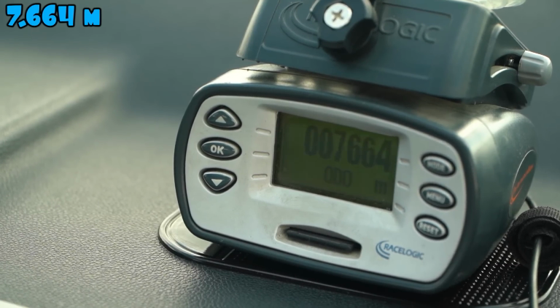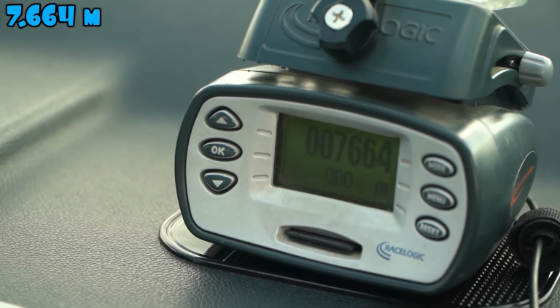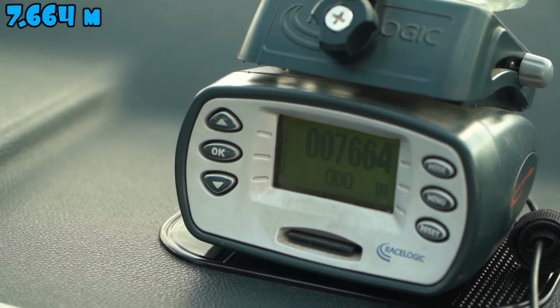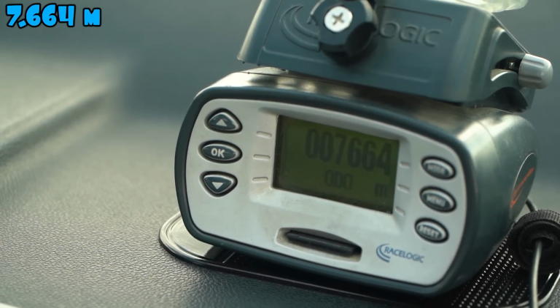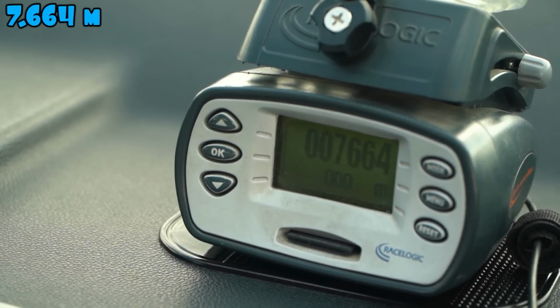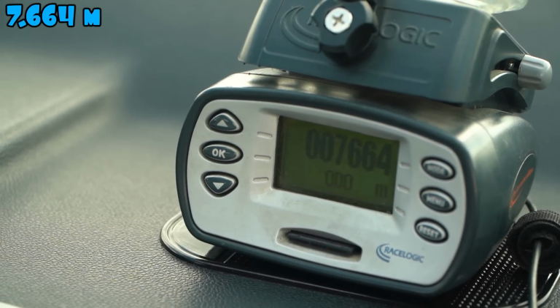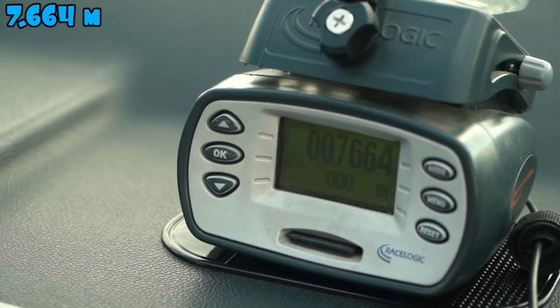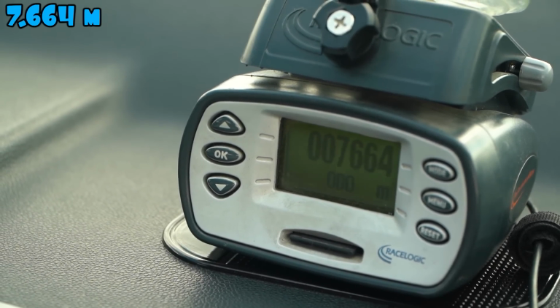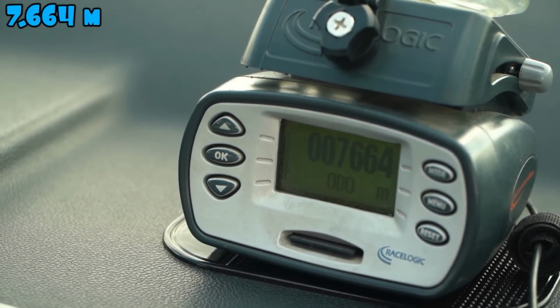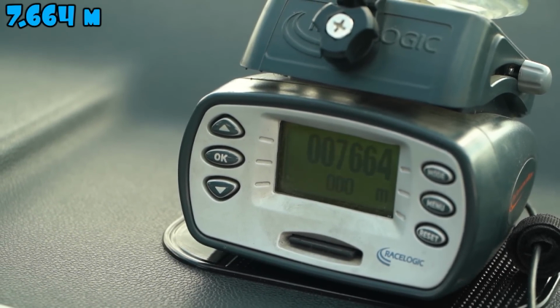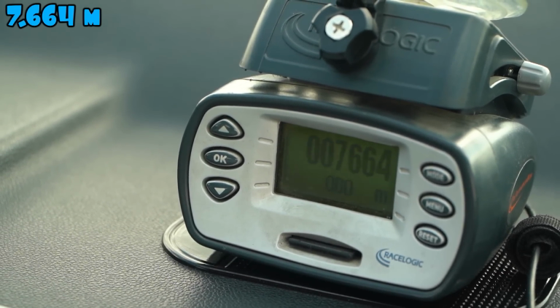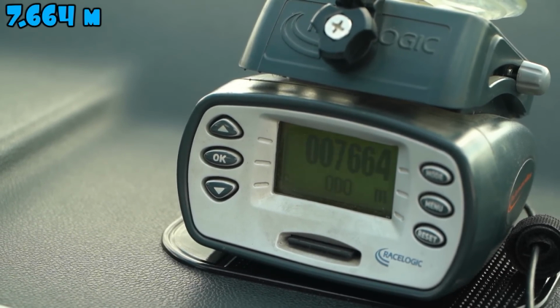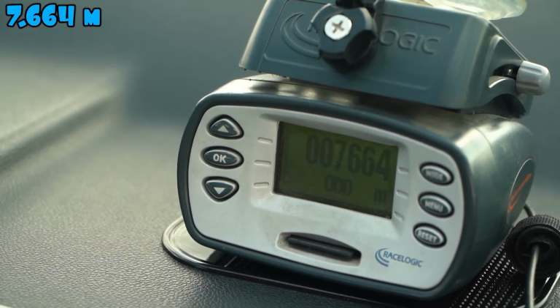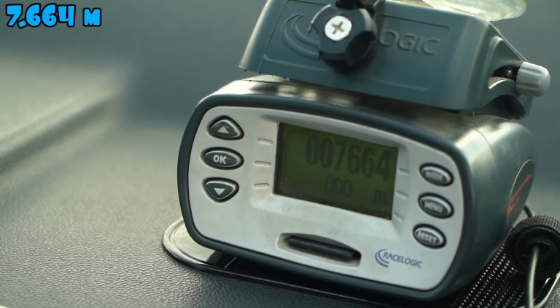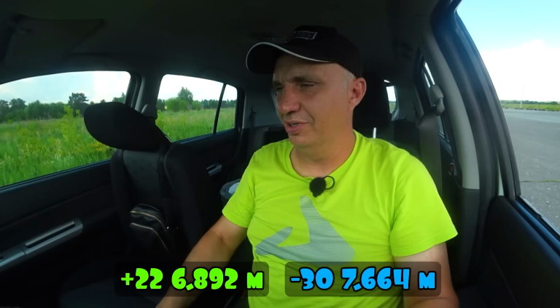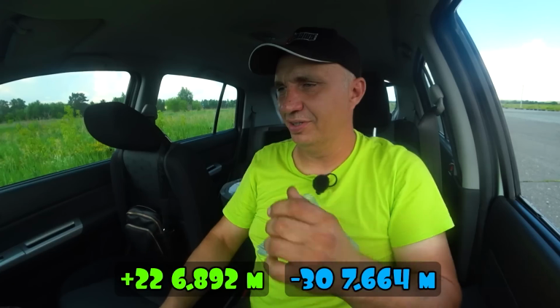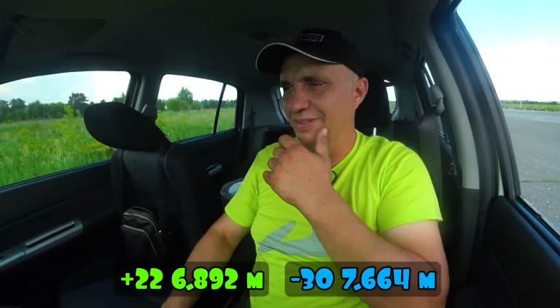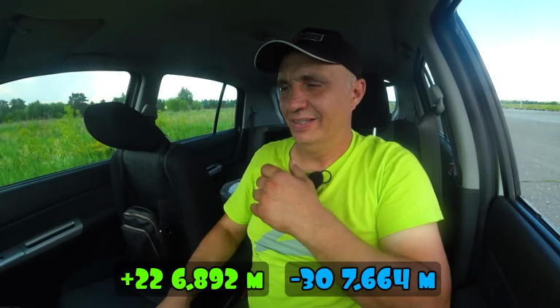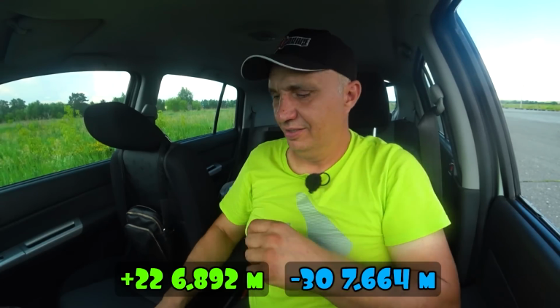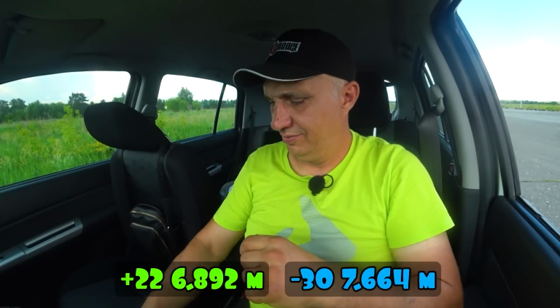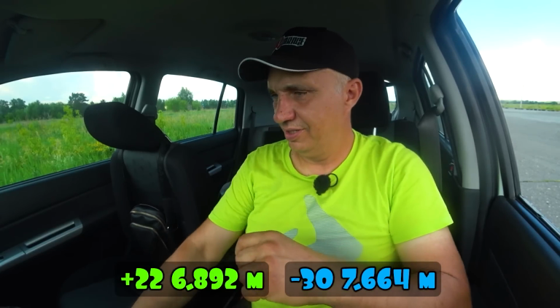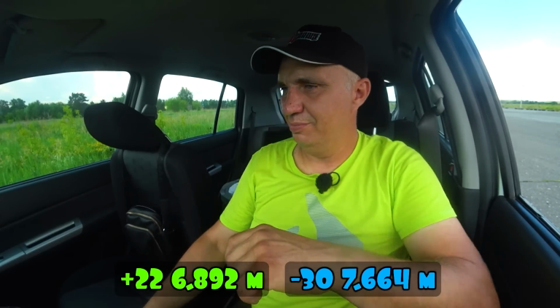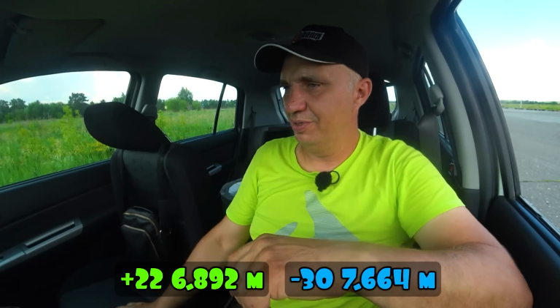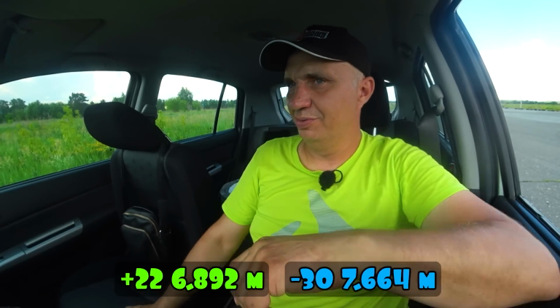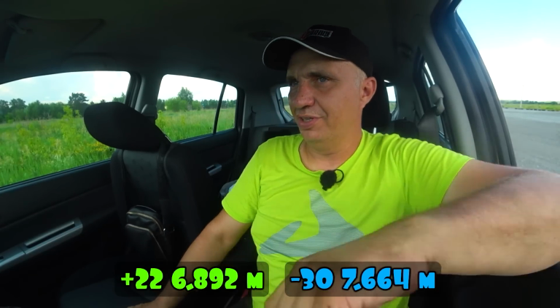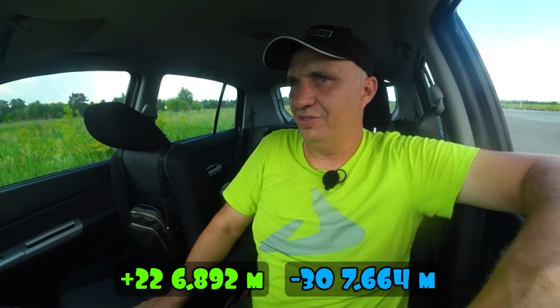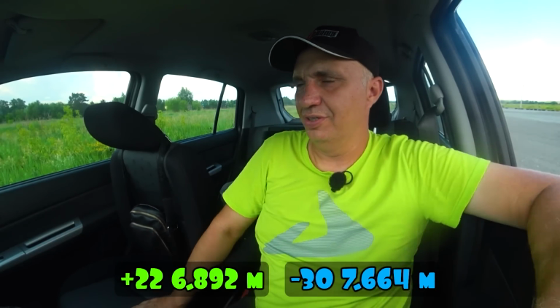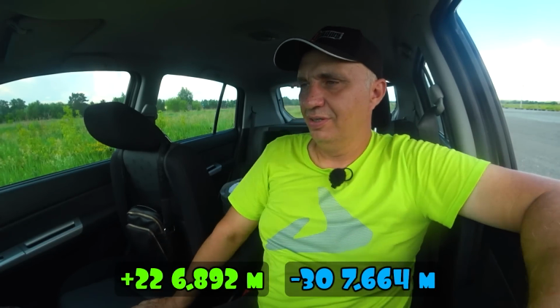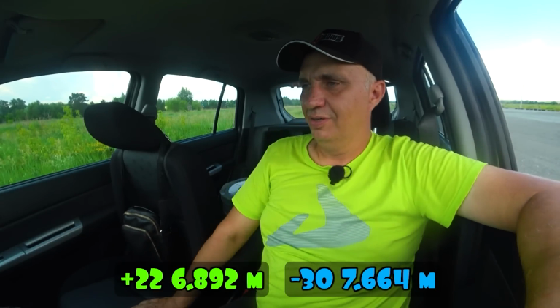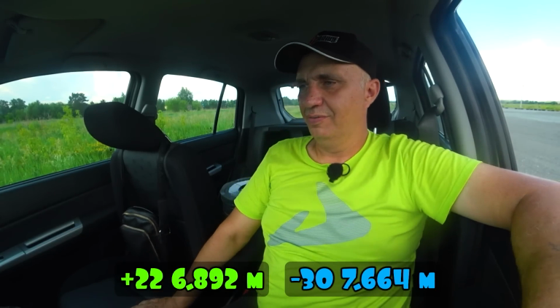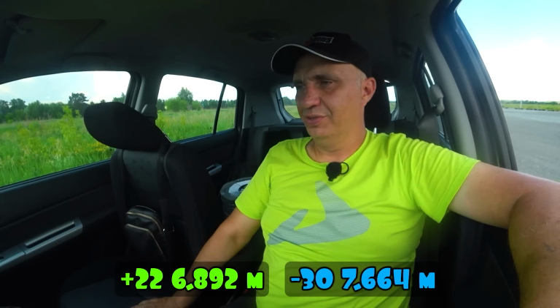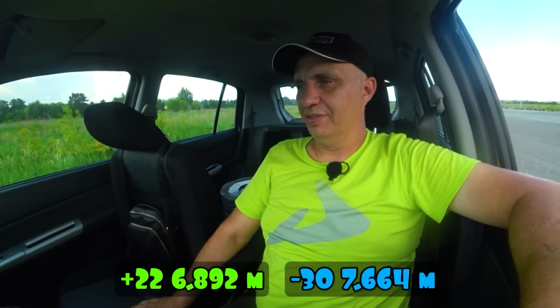7 kilometers, 664 meters. That is one hell of a result. Interesting.